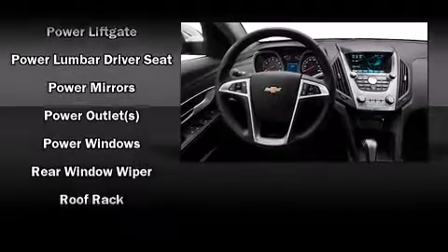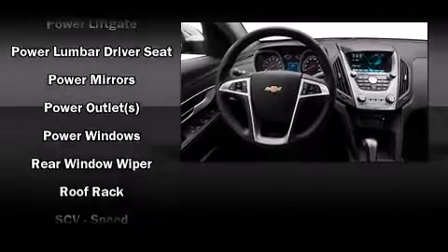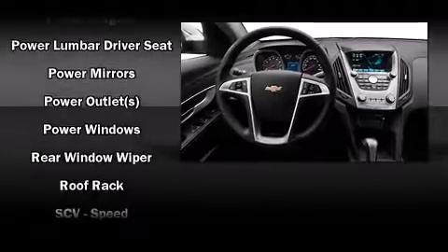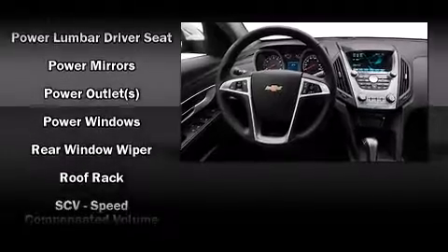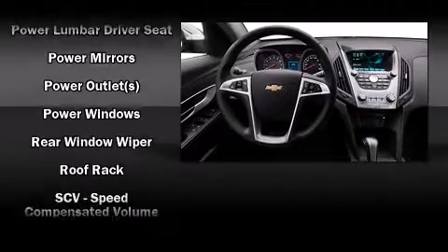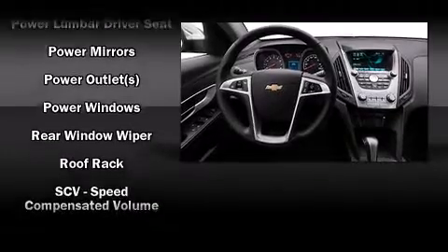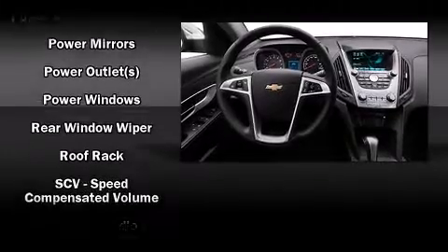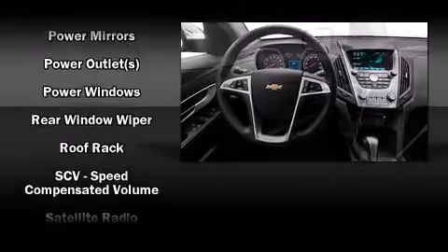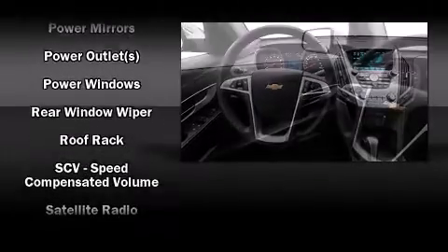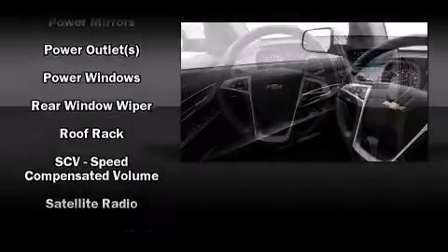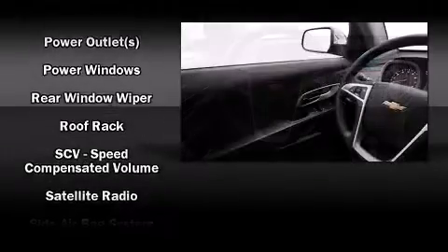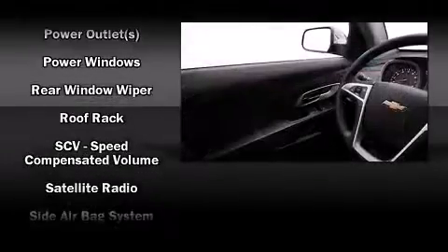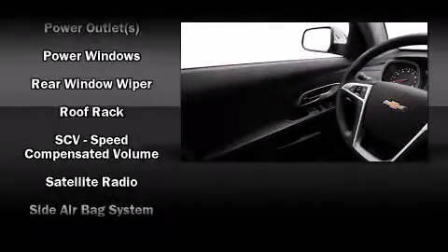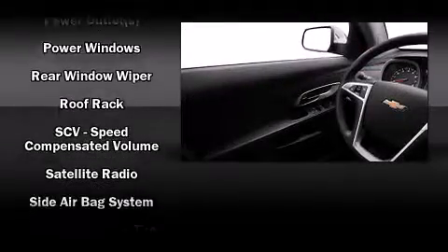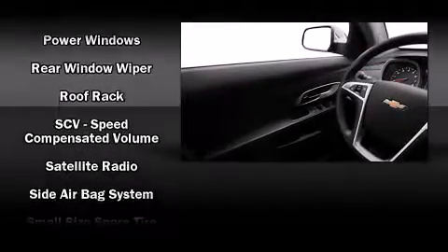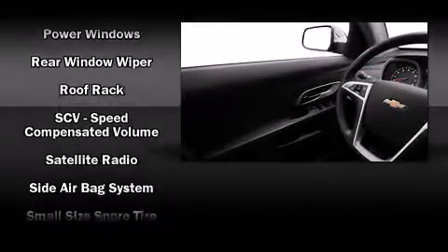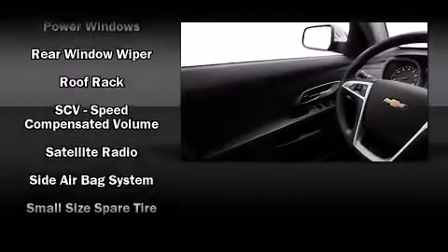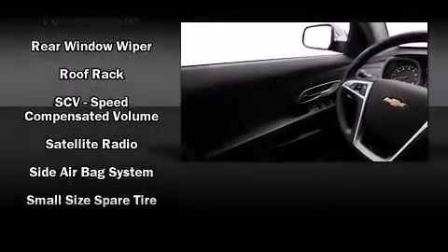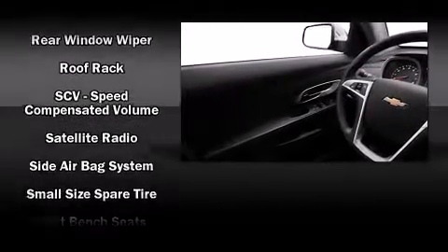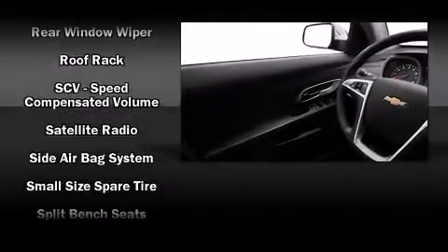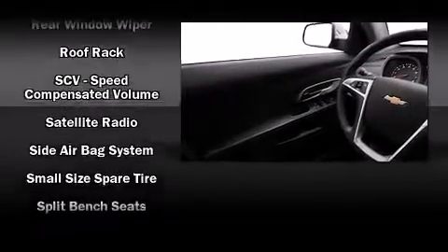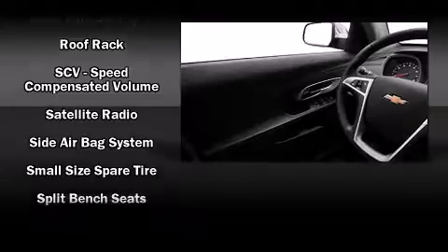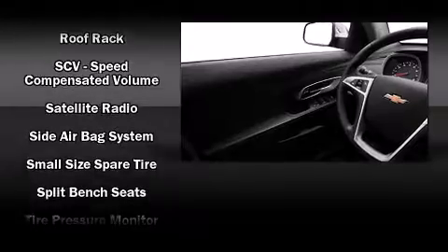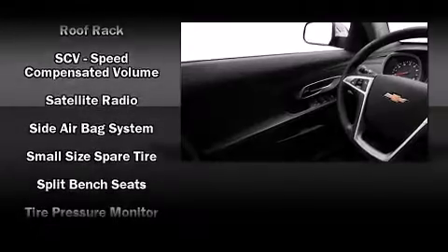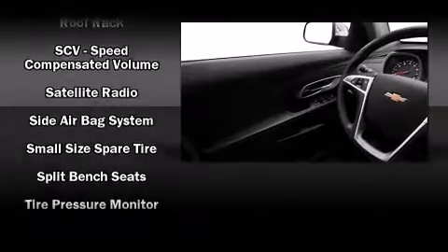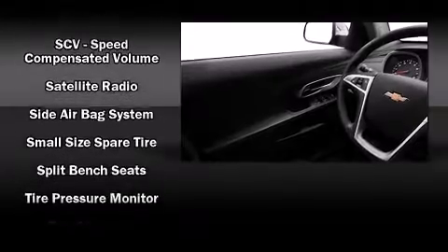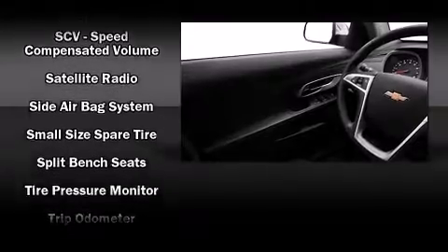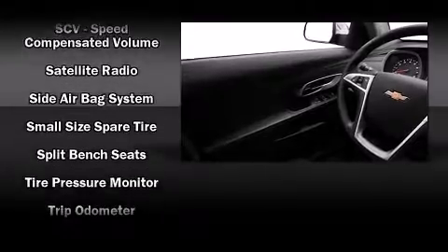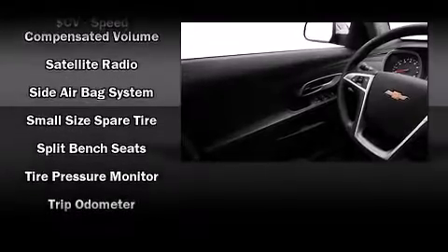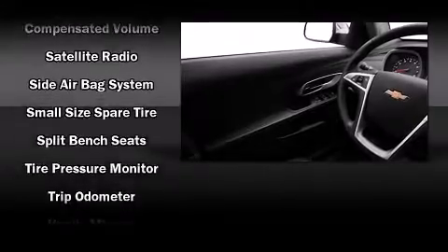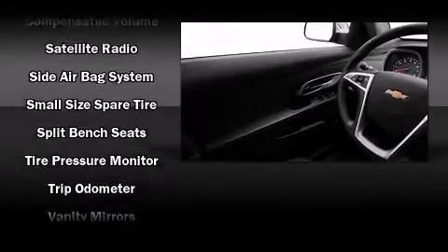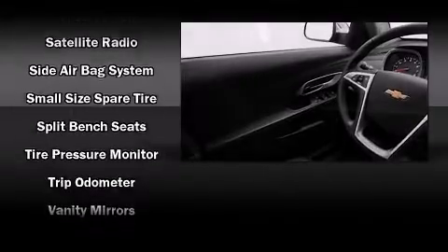You'll see better when backing up, thanks to Rear Park Assist, which watches out for obstacles behind your vehicle.